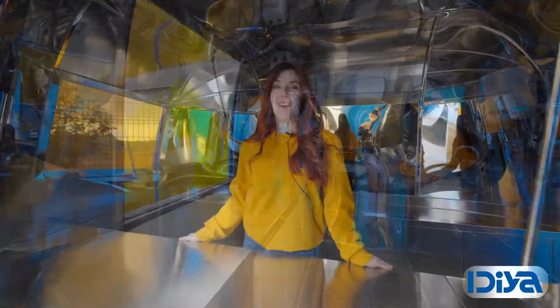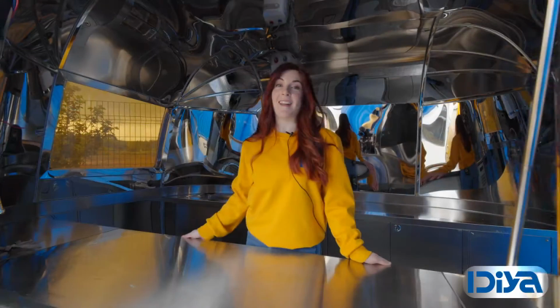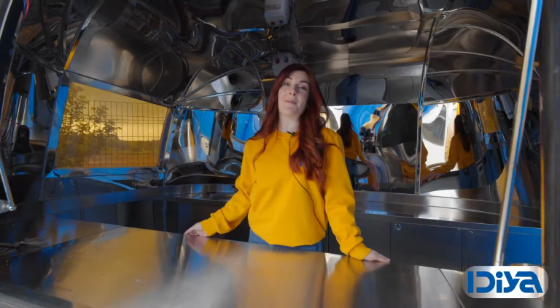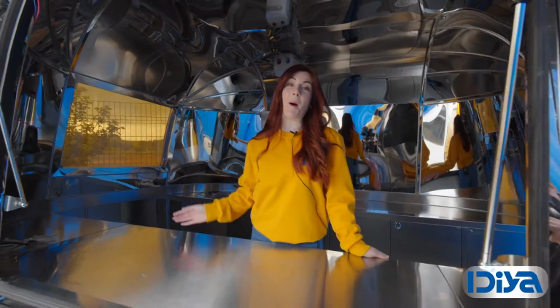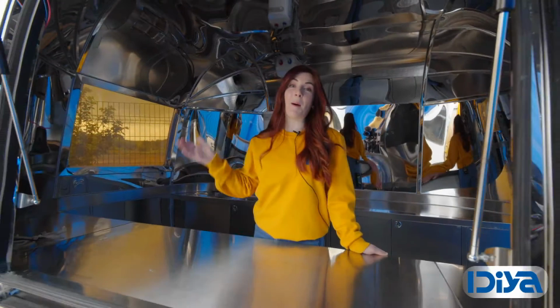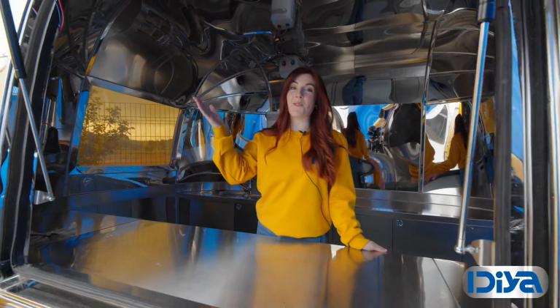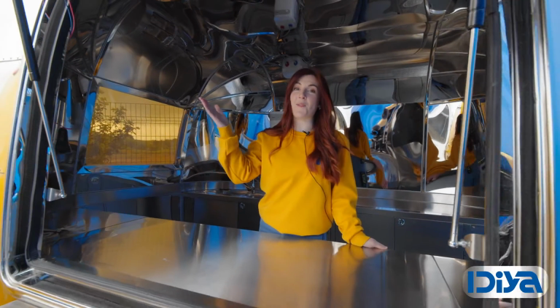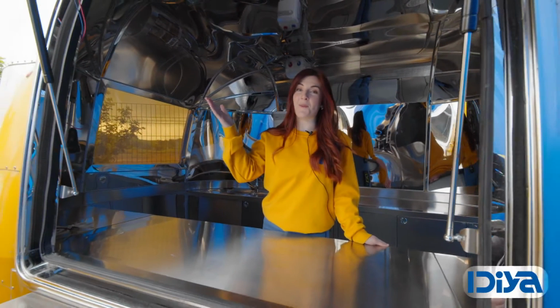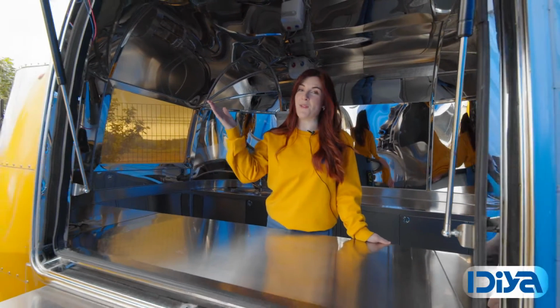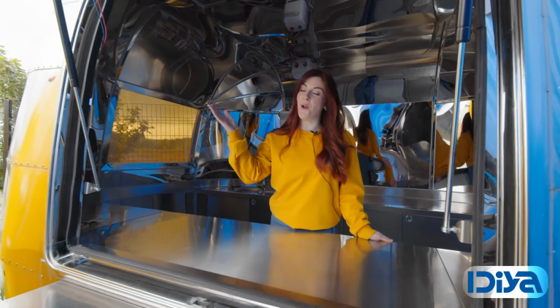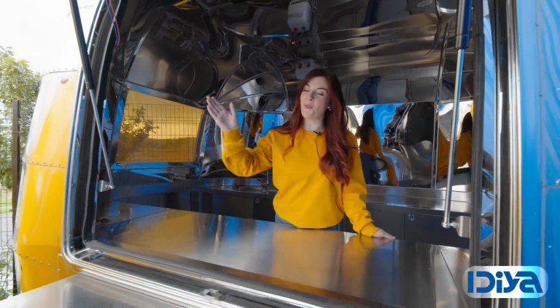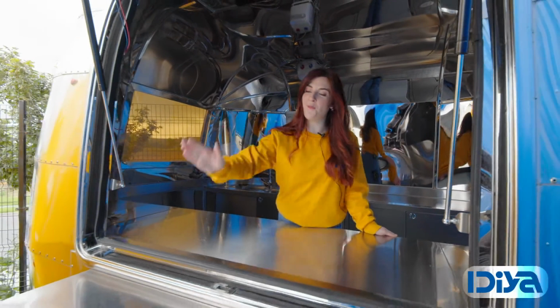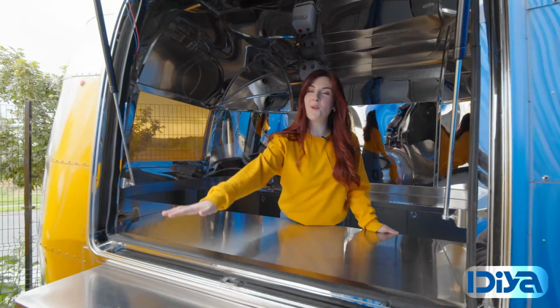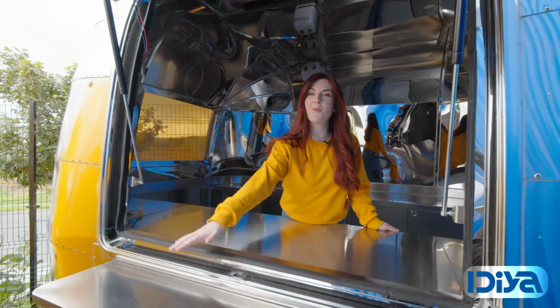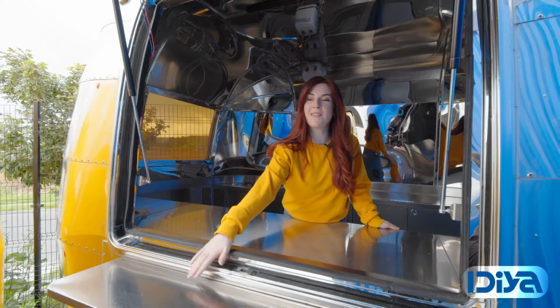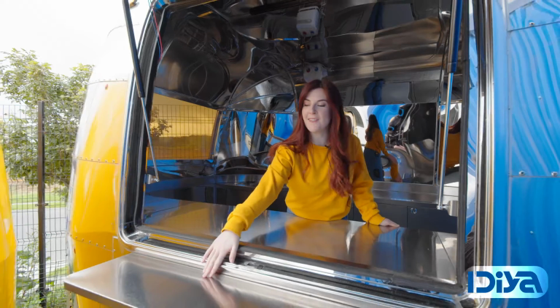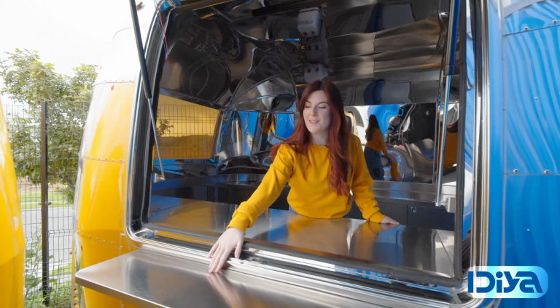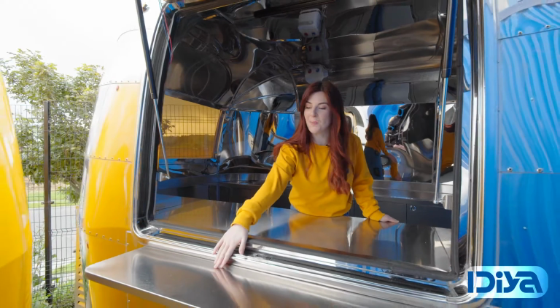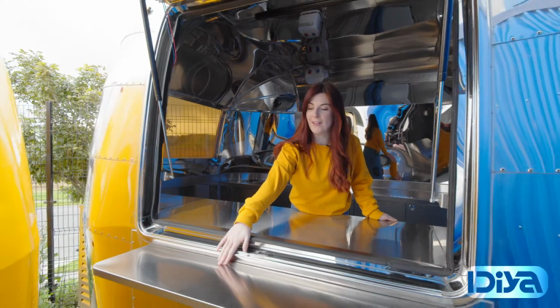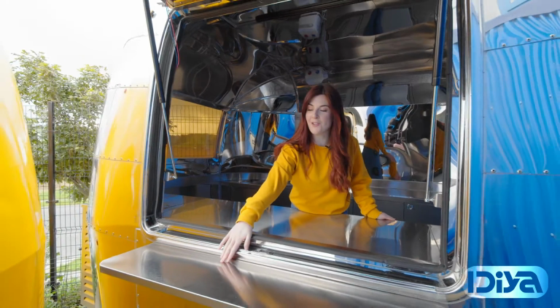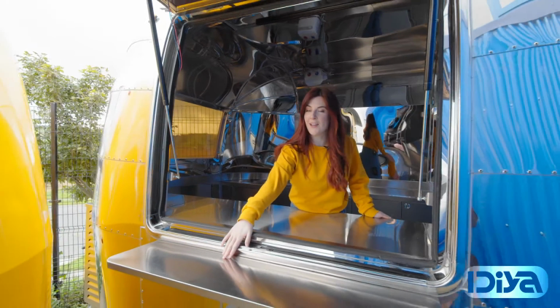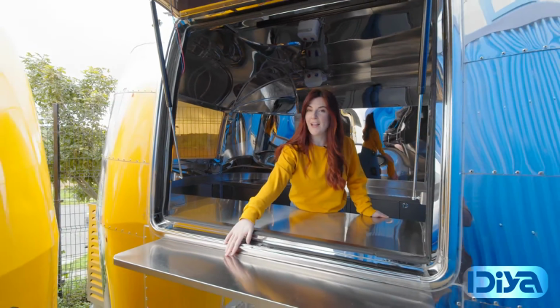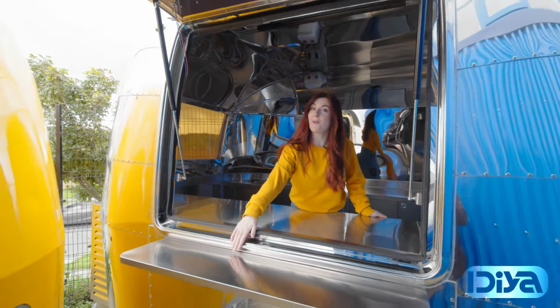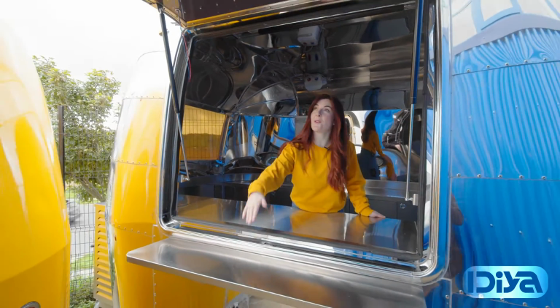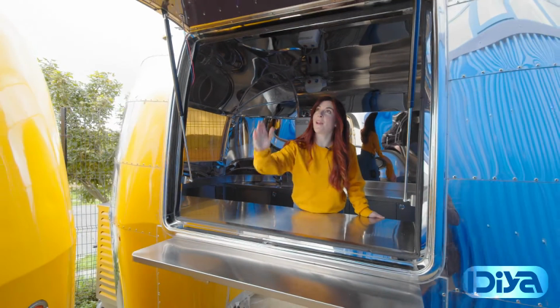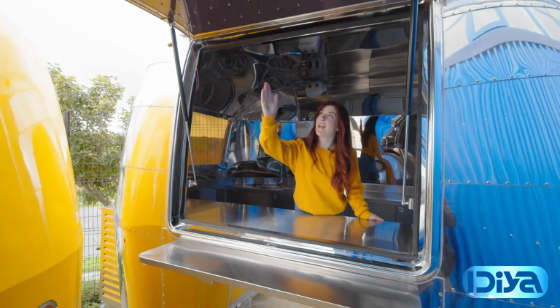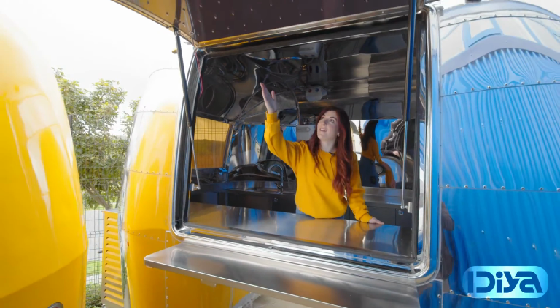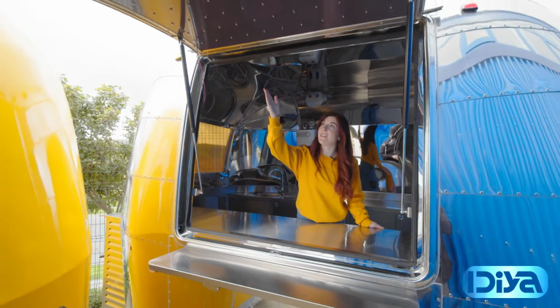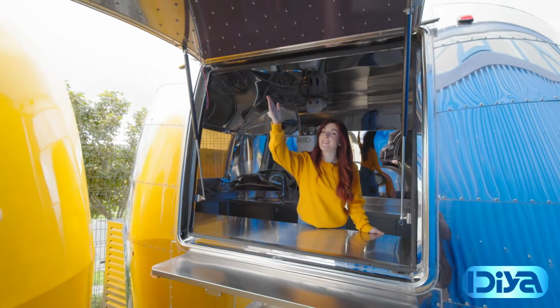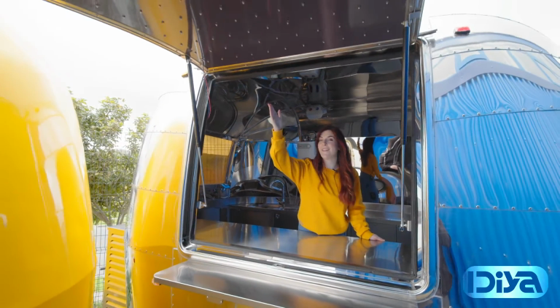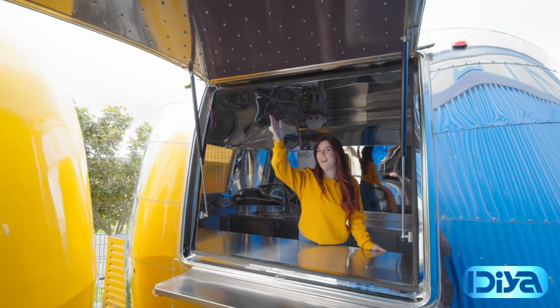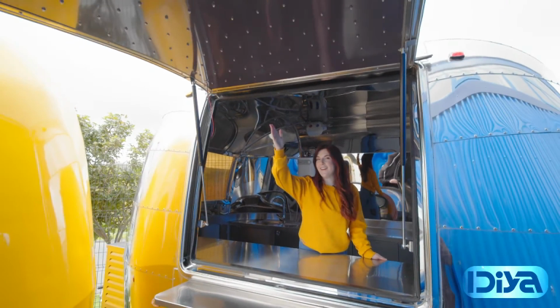There's a pop-up service window with a foldable stainless steel bench. It also has LED stud lighting.